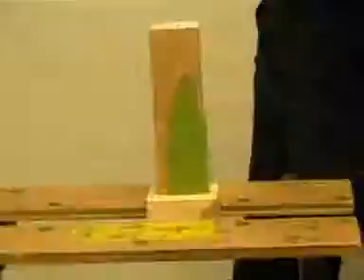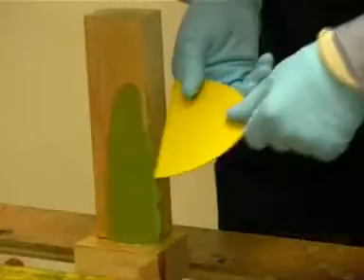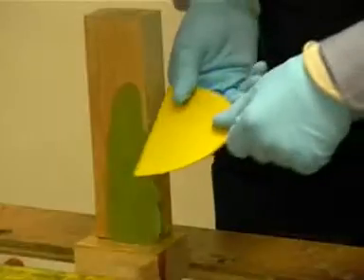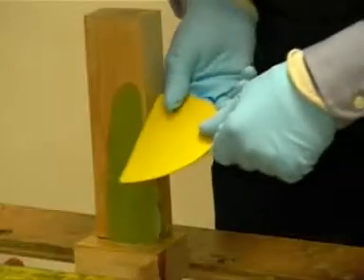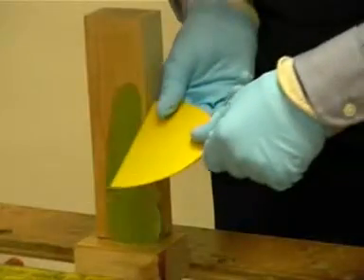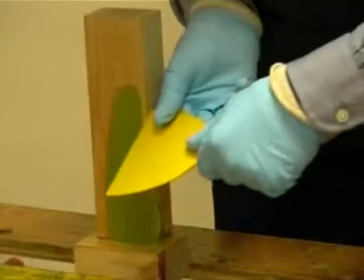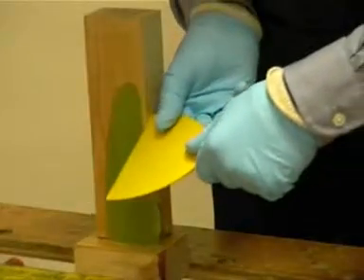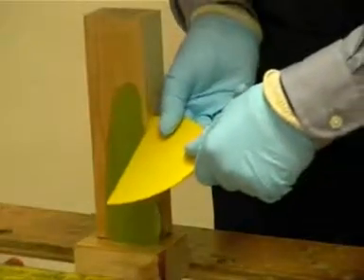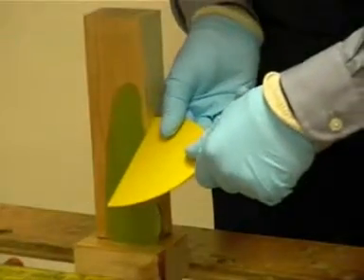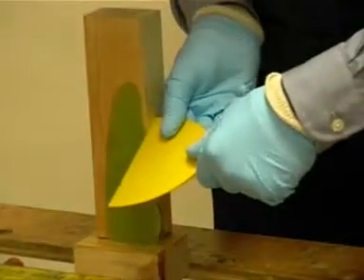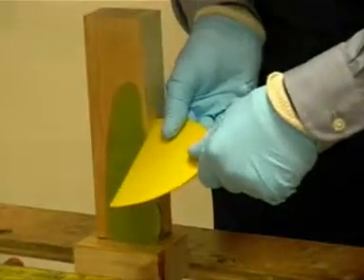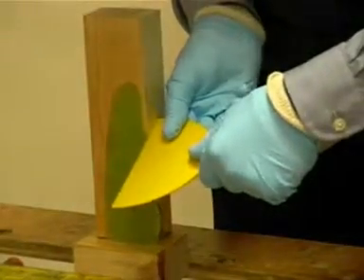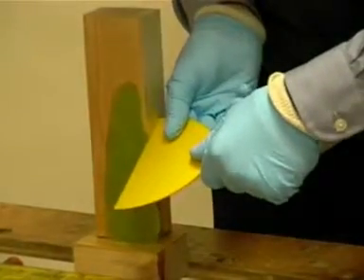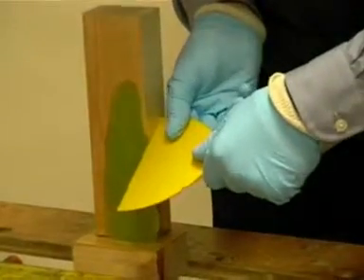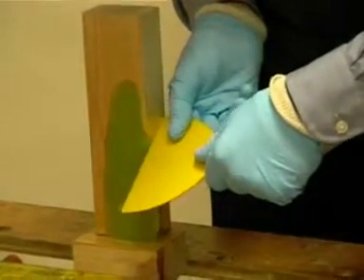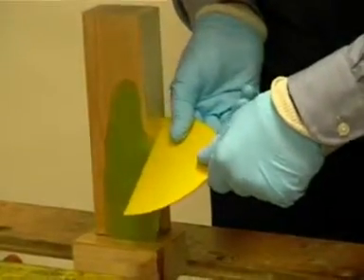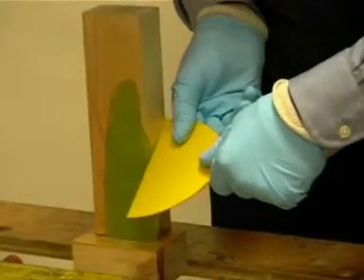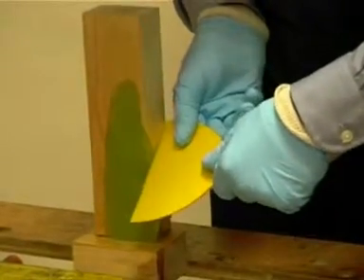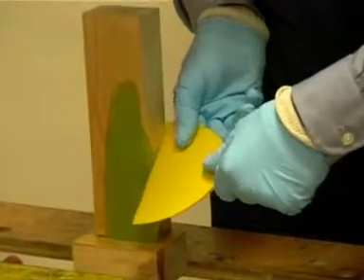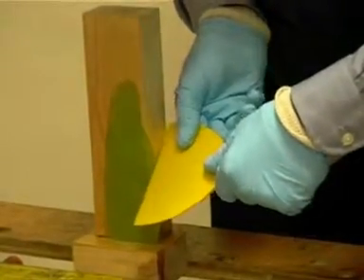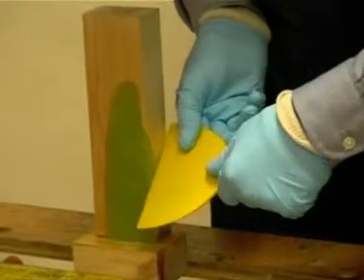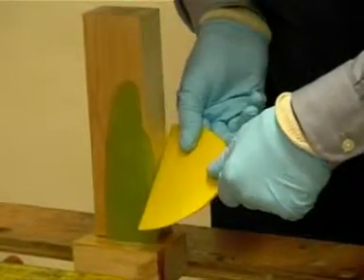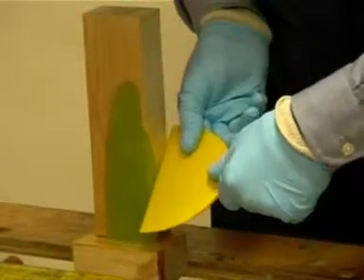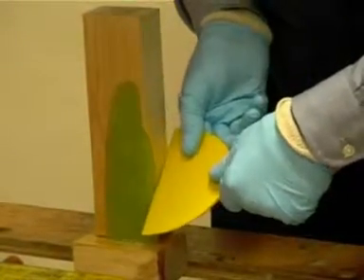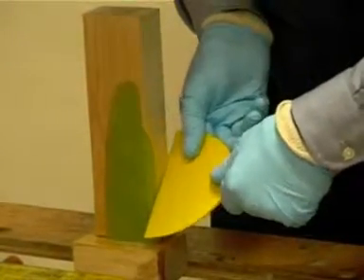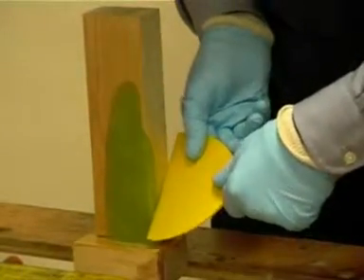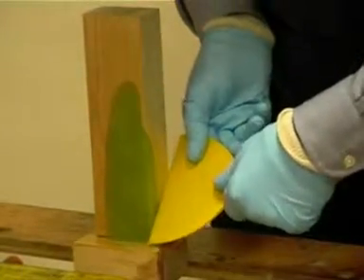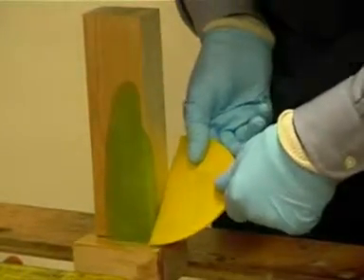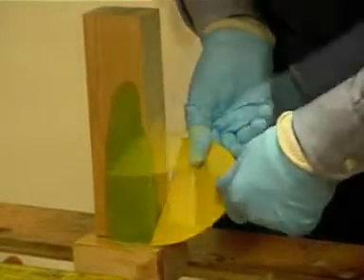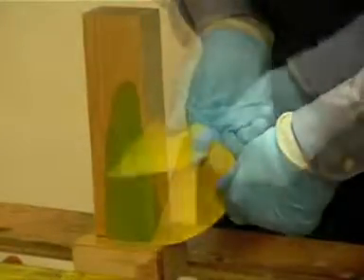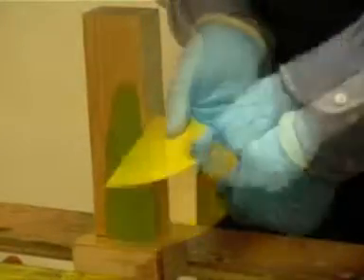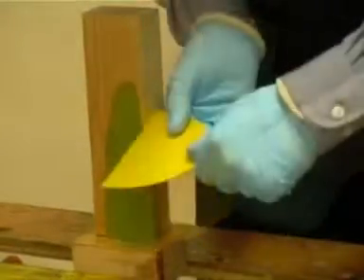This shows the method of achieving a right-angled corner using the spatula.